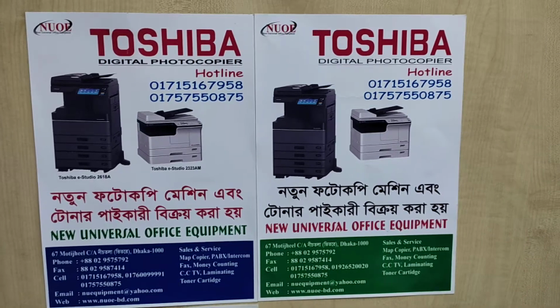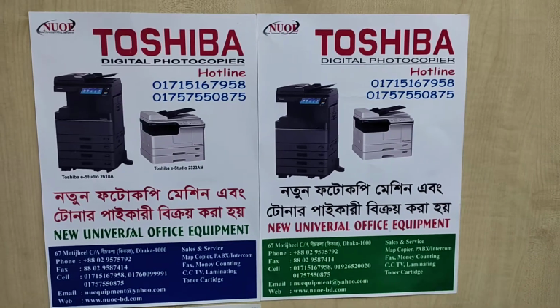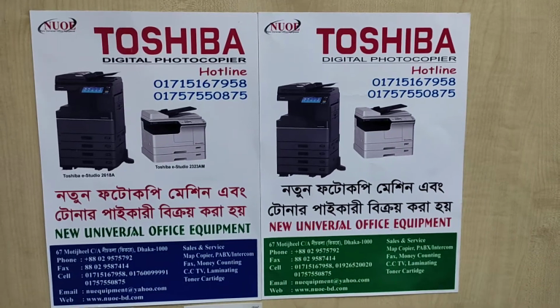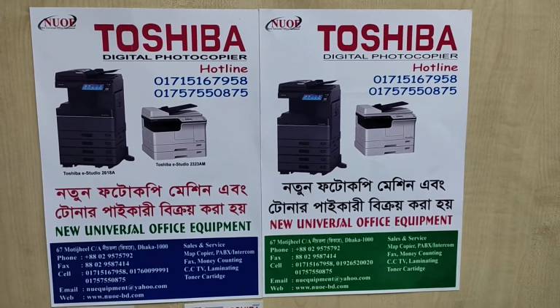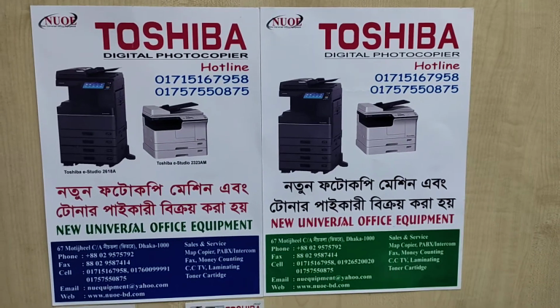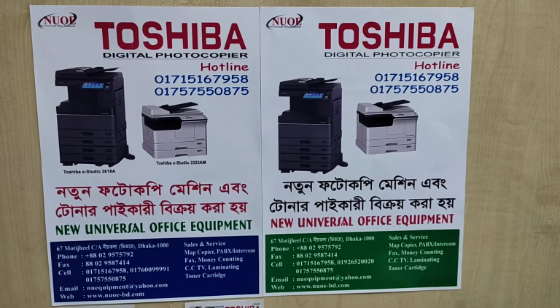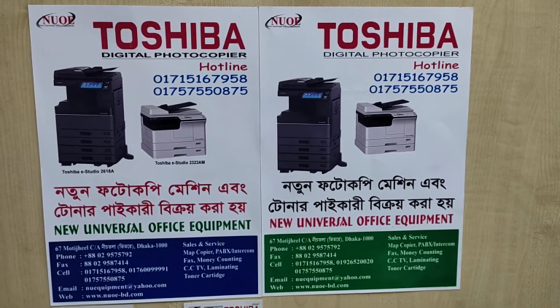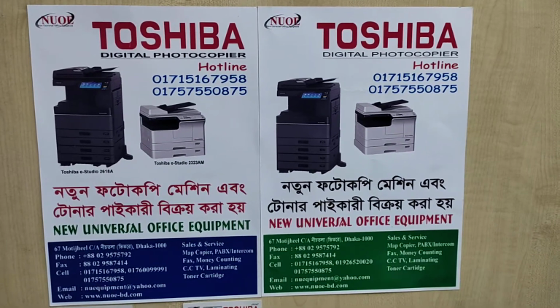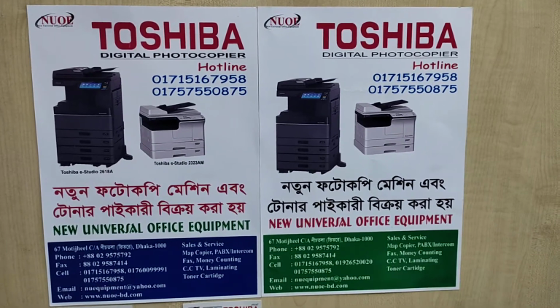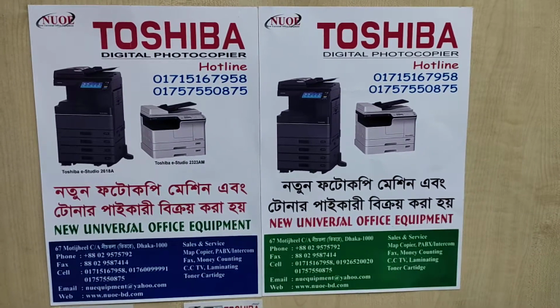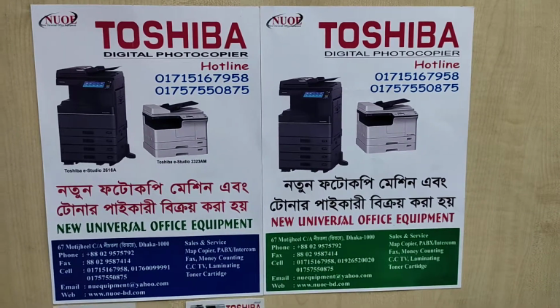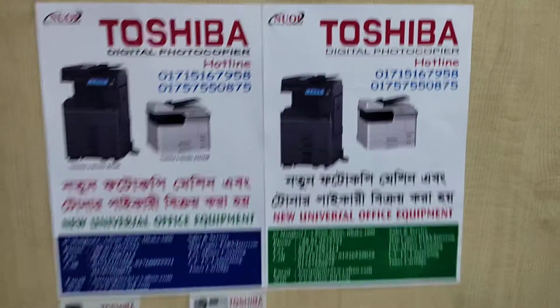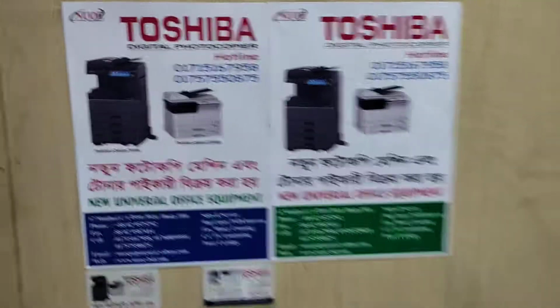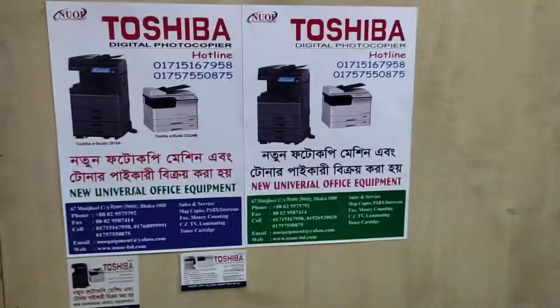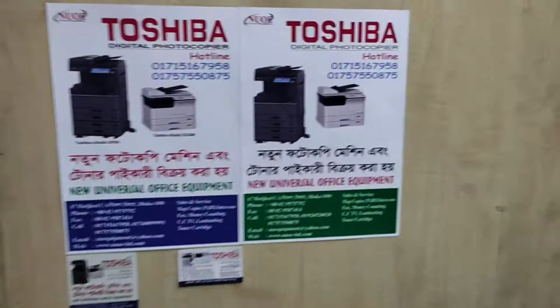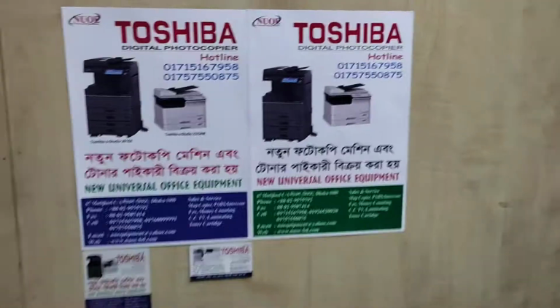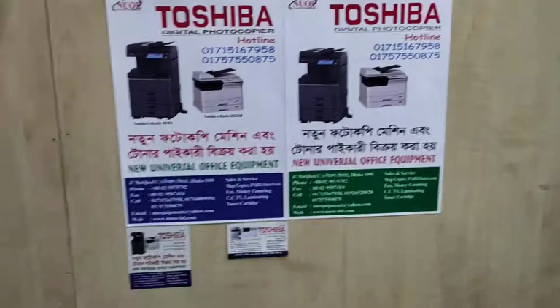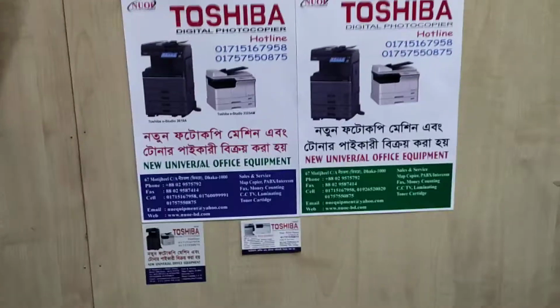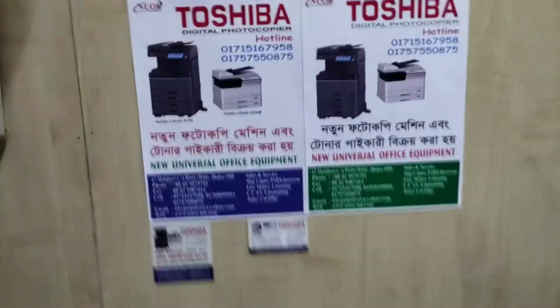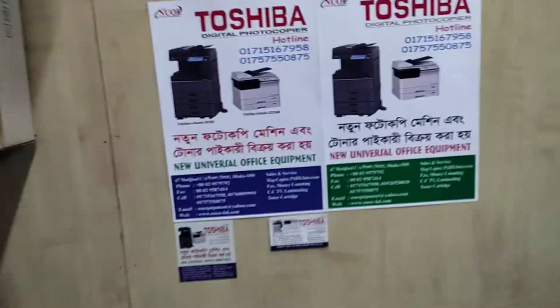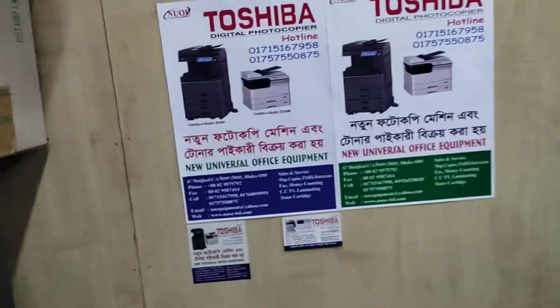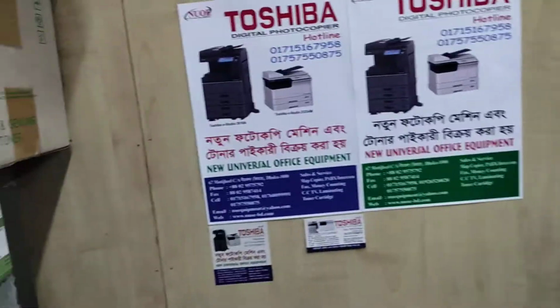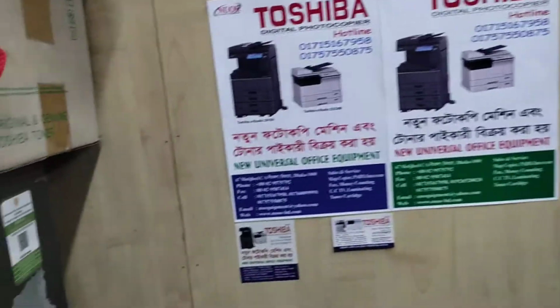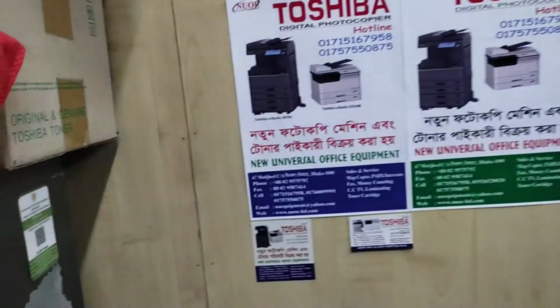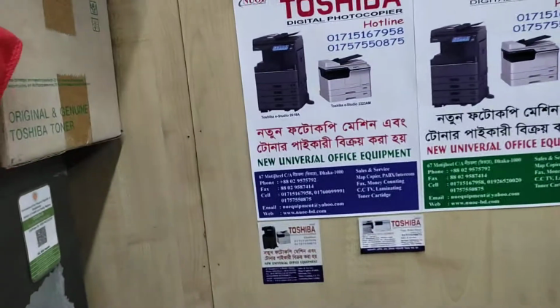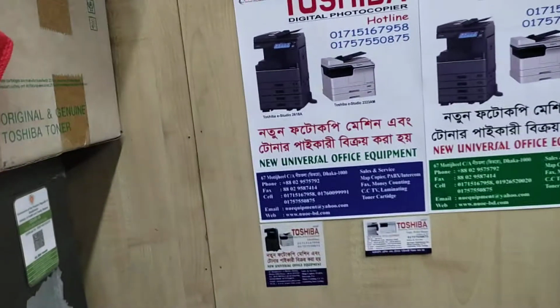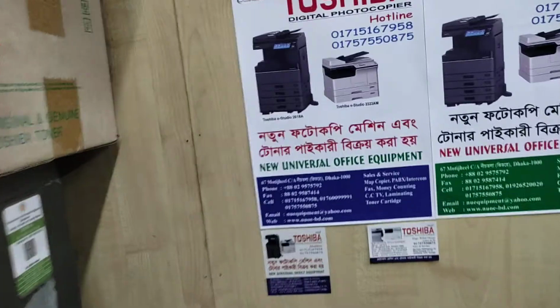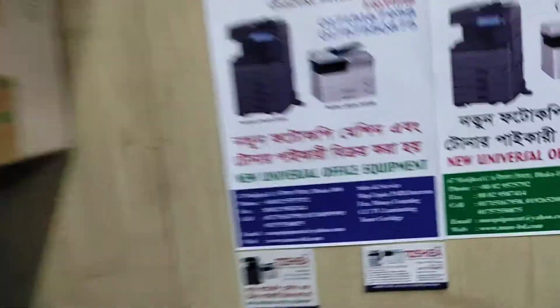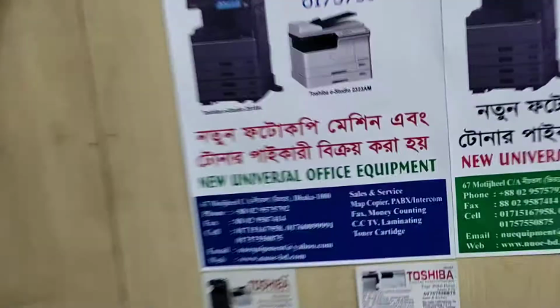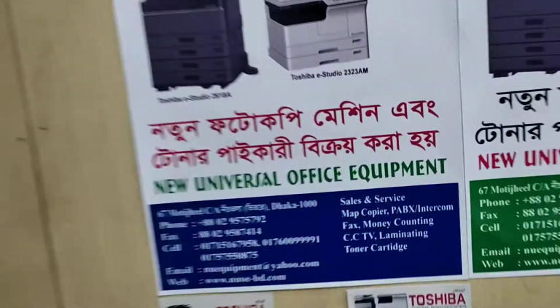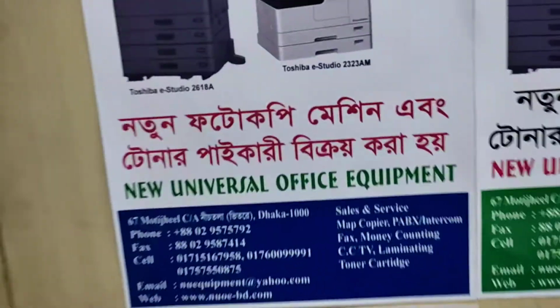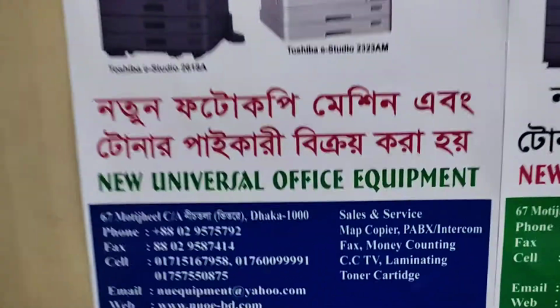As-salamu alaykum. Hey, hello, universal office equipment.